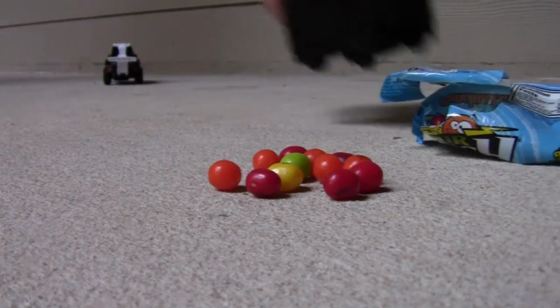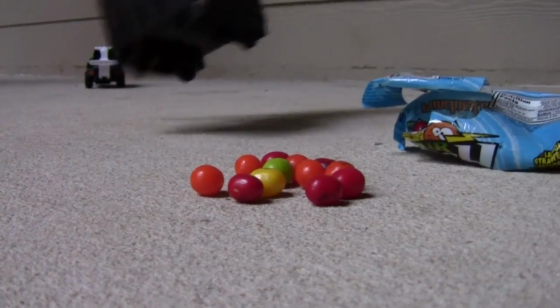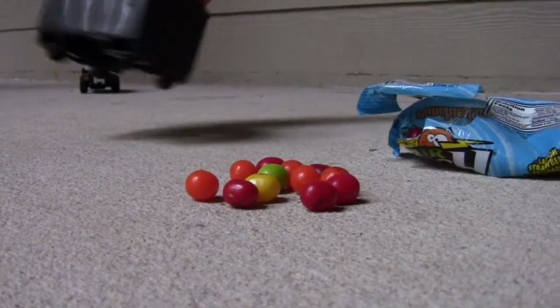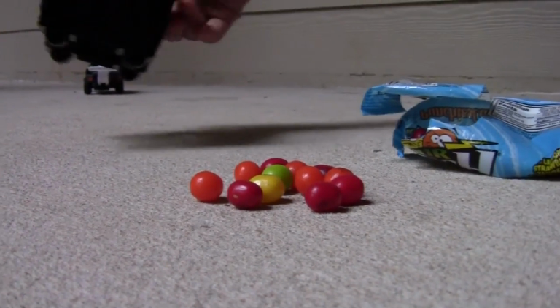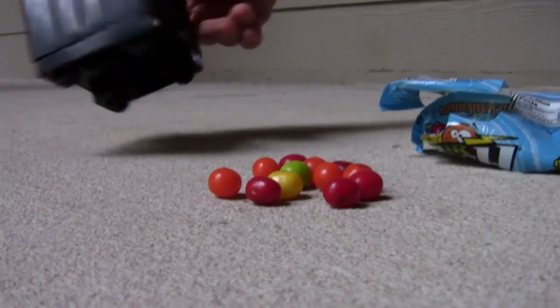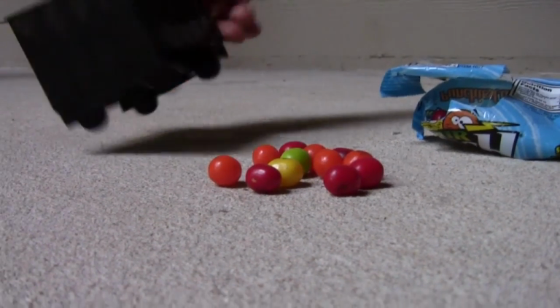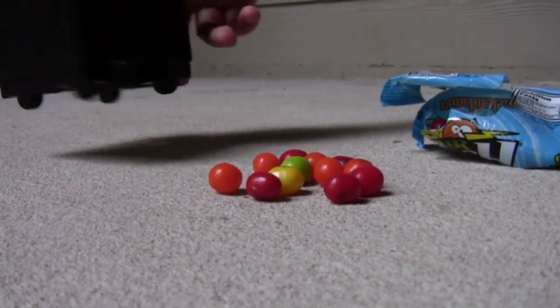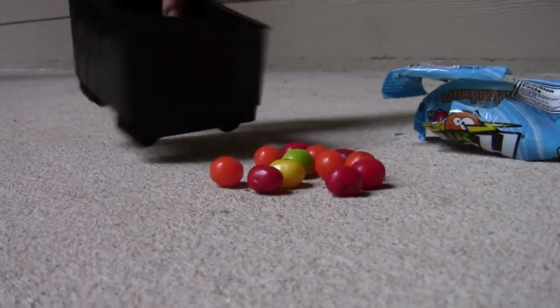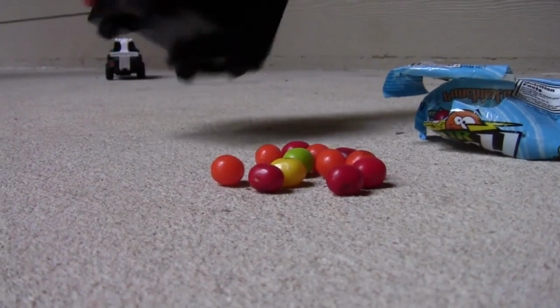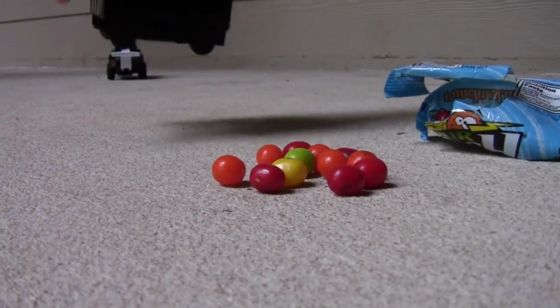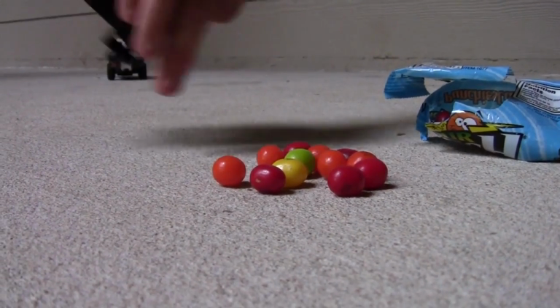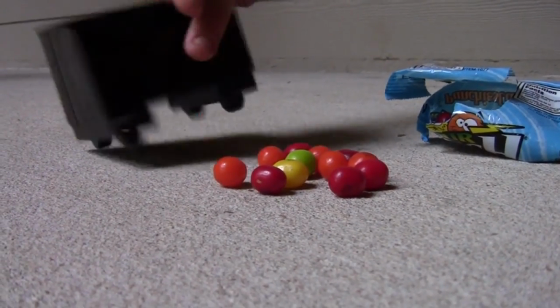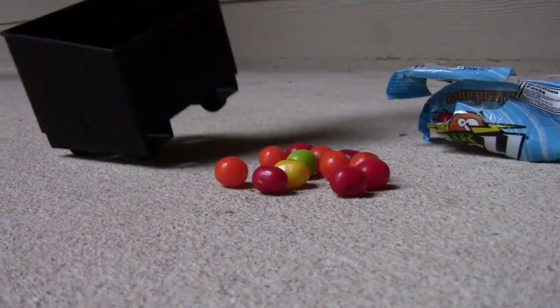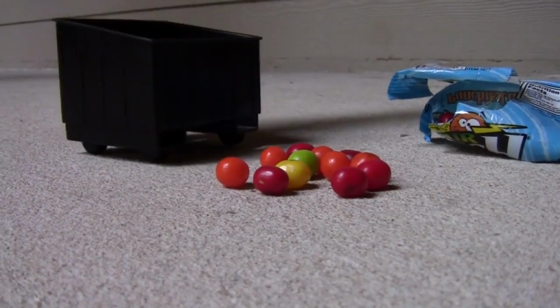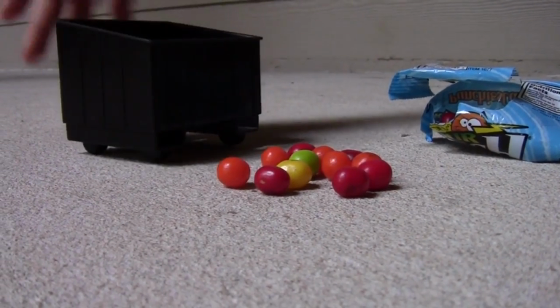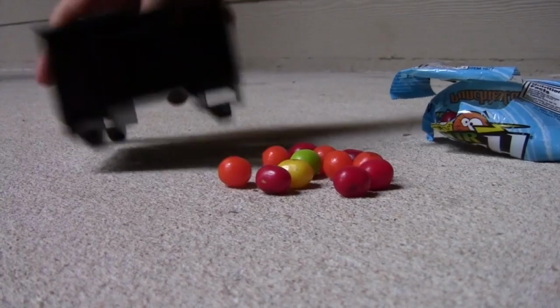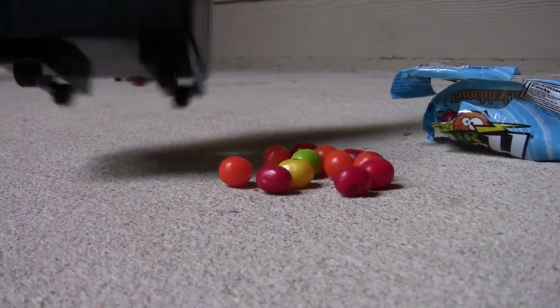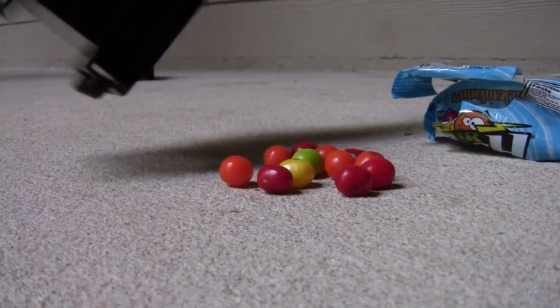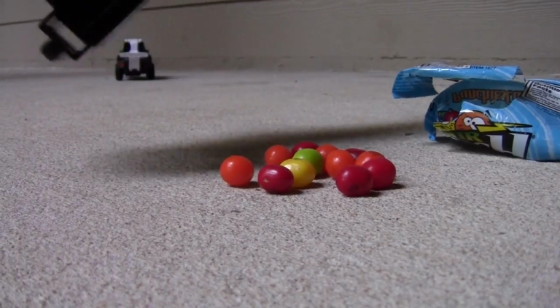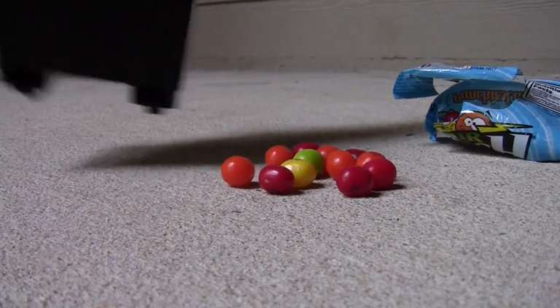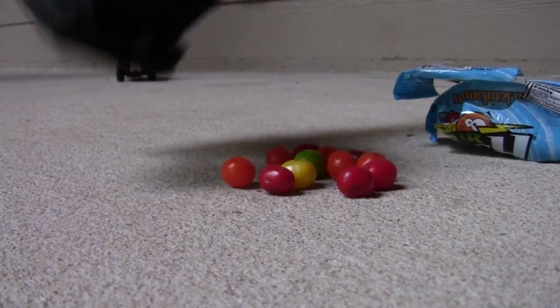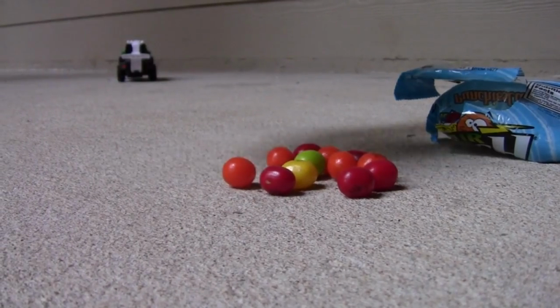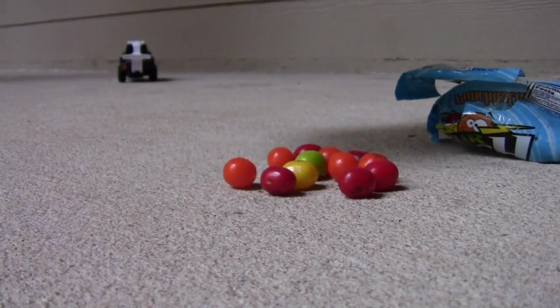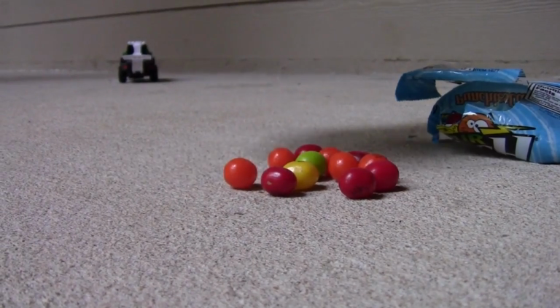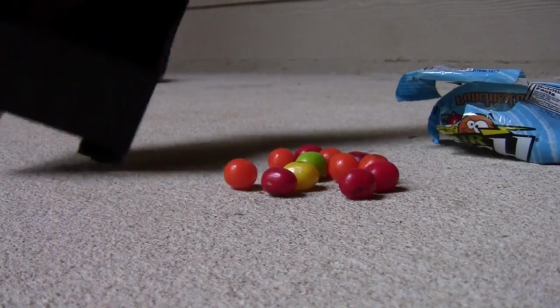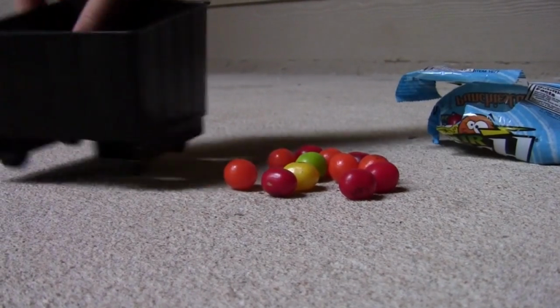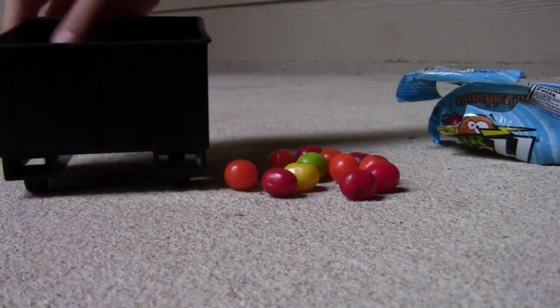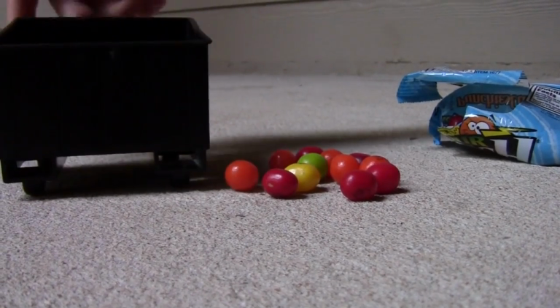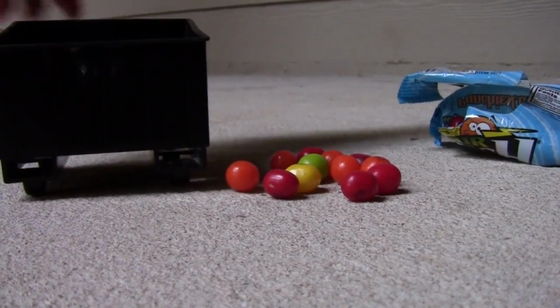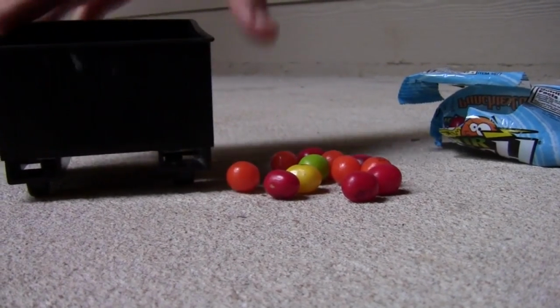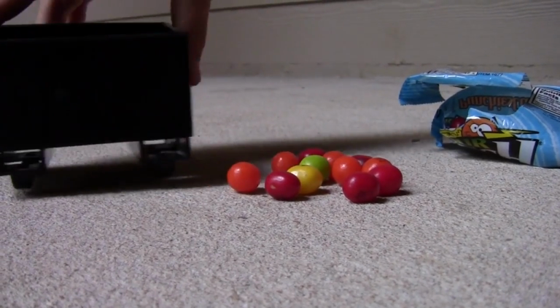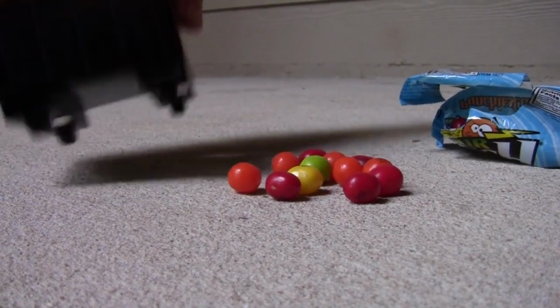And the last thing we have is a big dumpster — or a cart, as some people call it. We put the candy in it earlier.